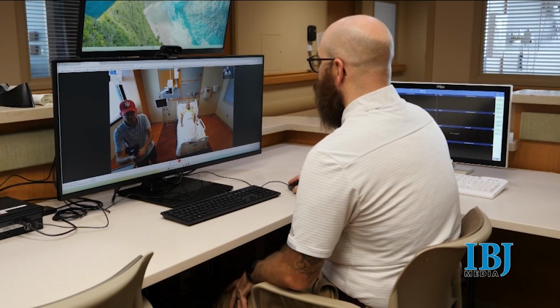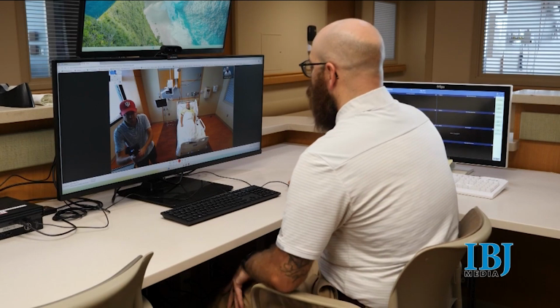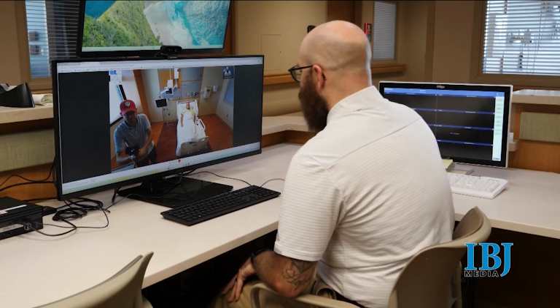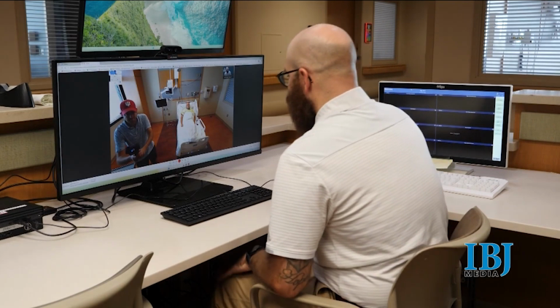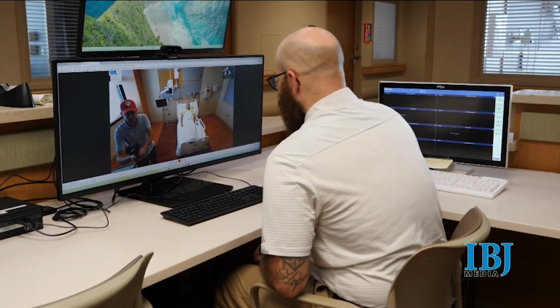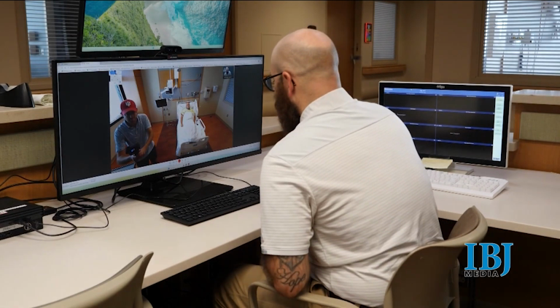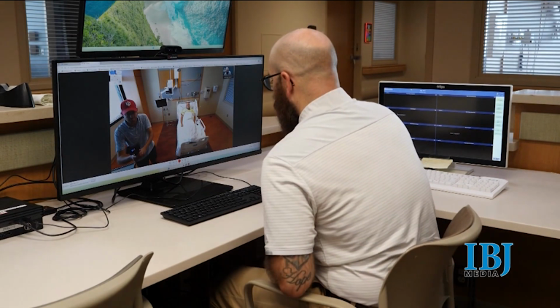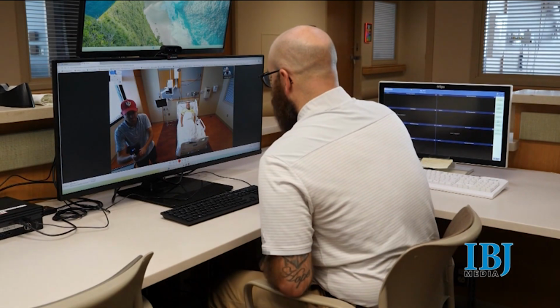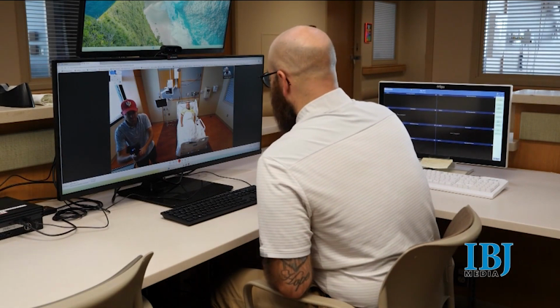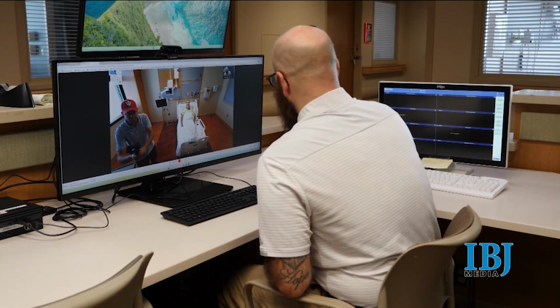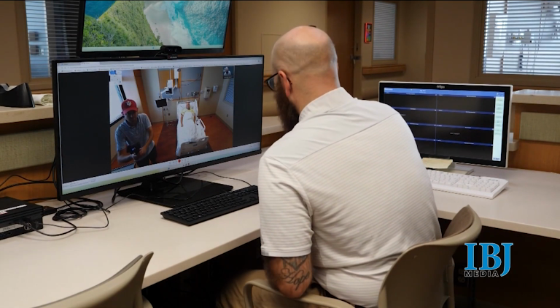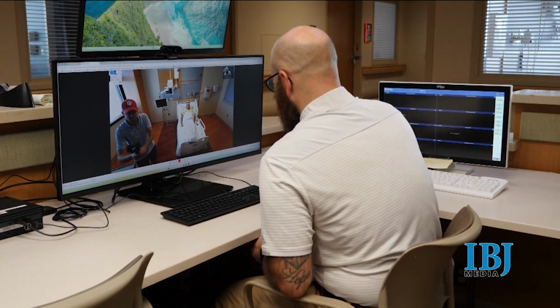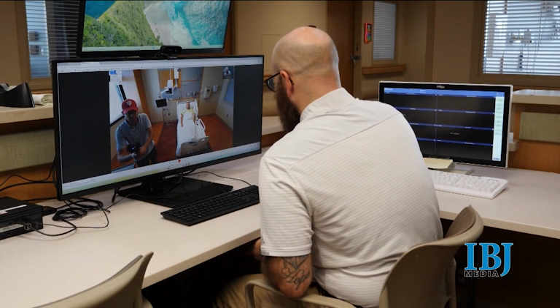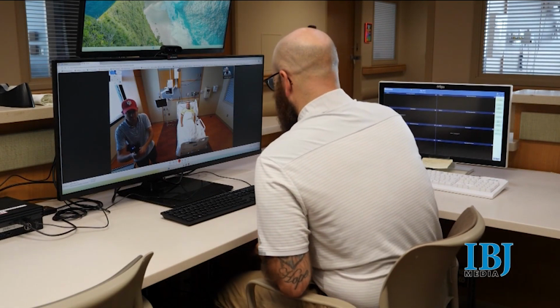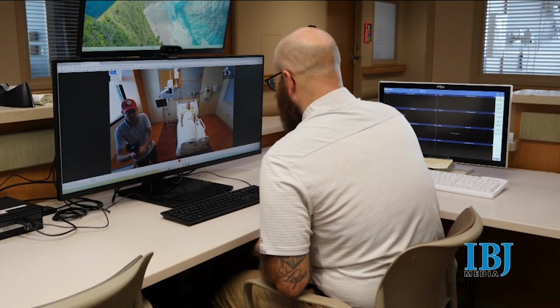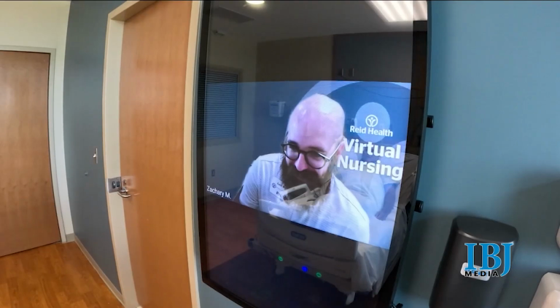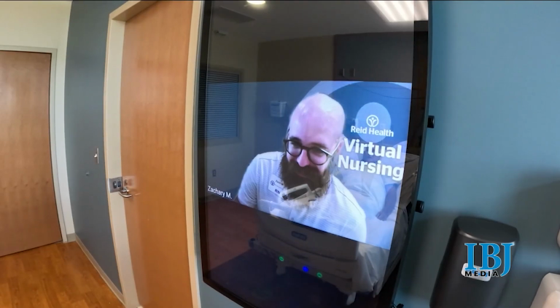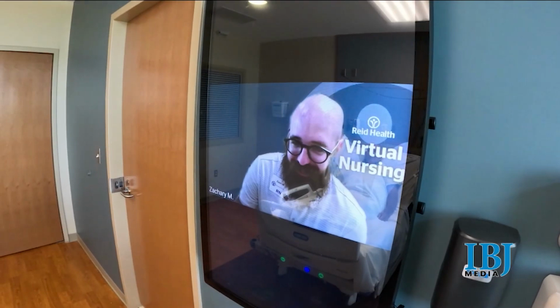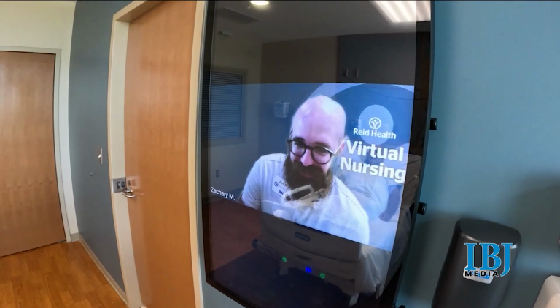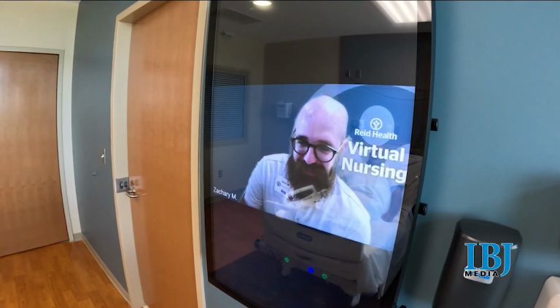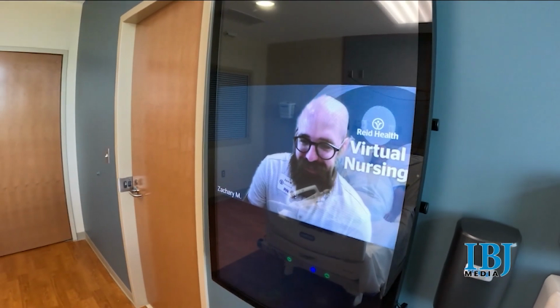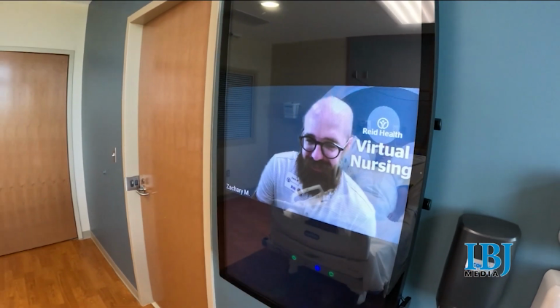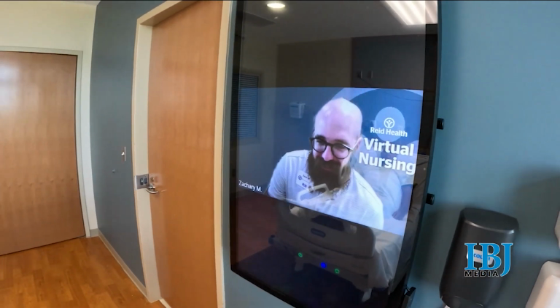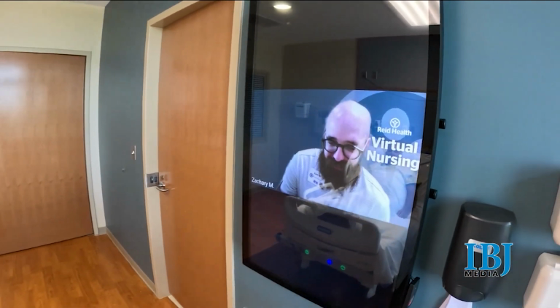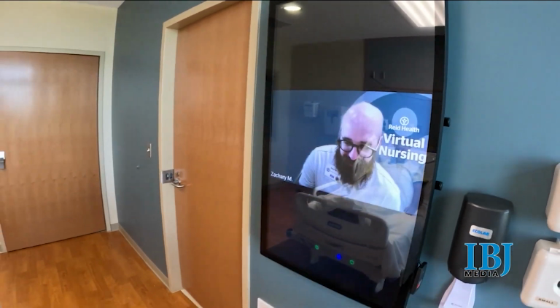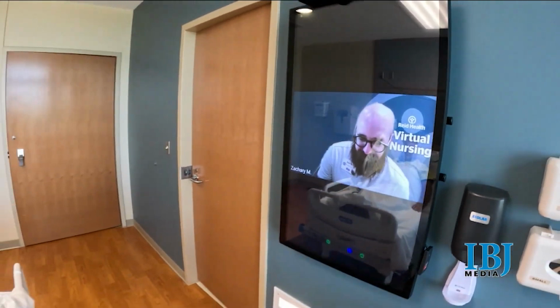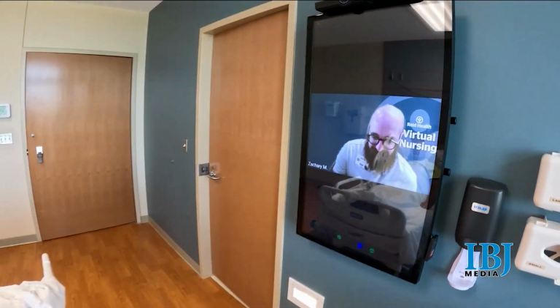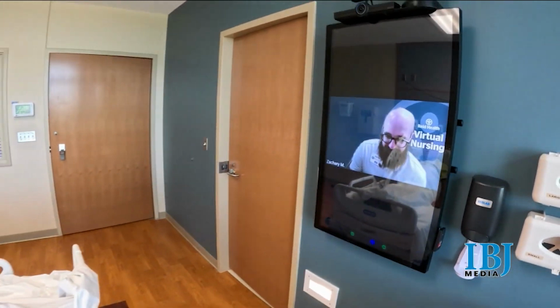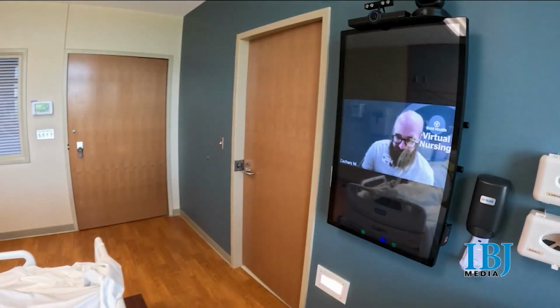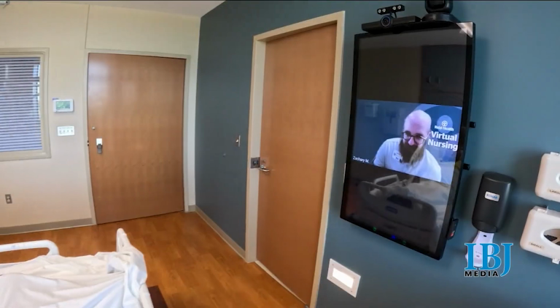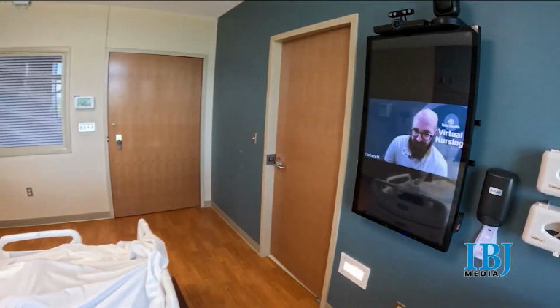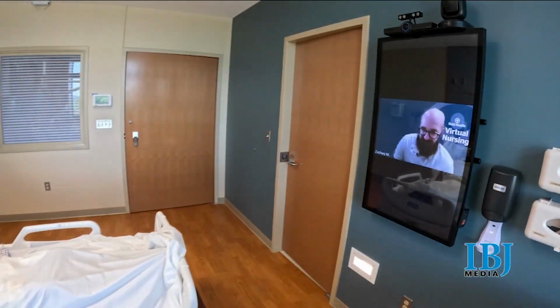Good morning, Jeff. How are you? Well, I've been better, but I think I've improved some.